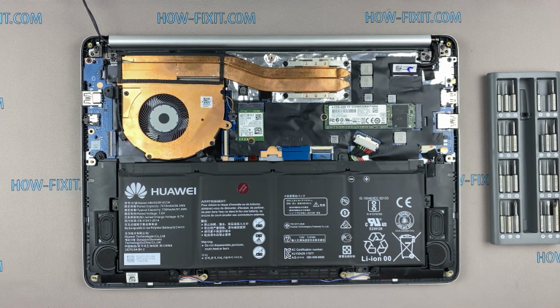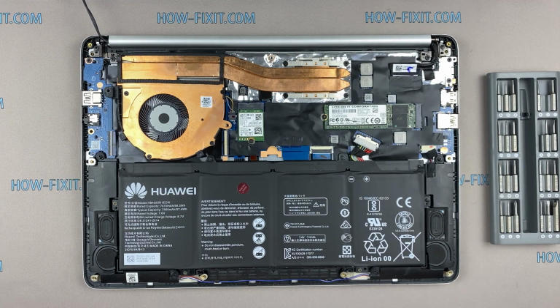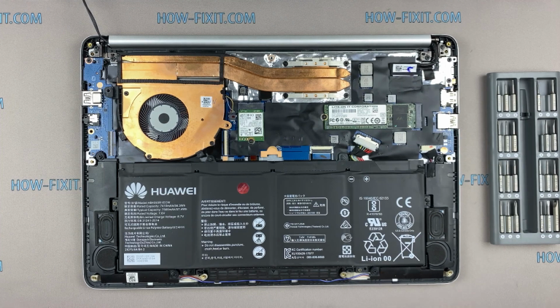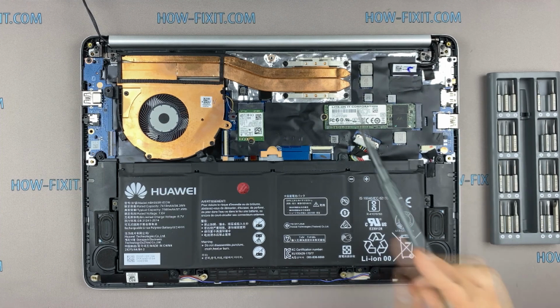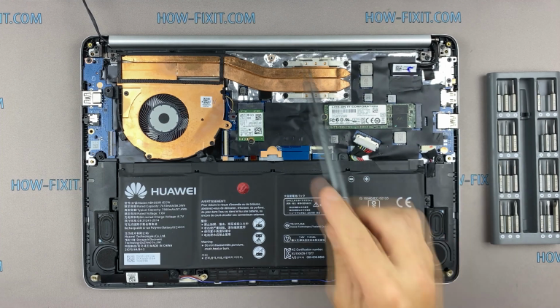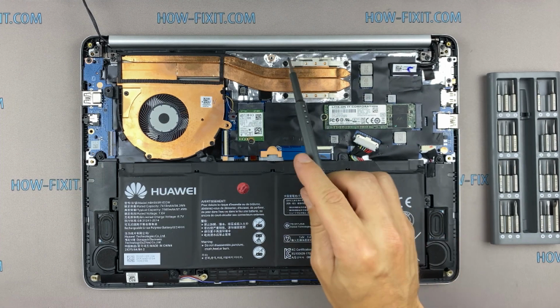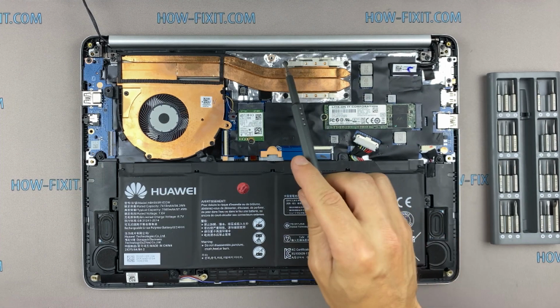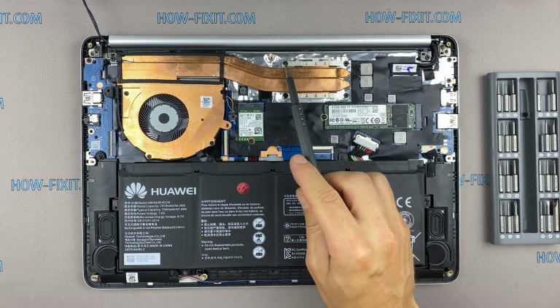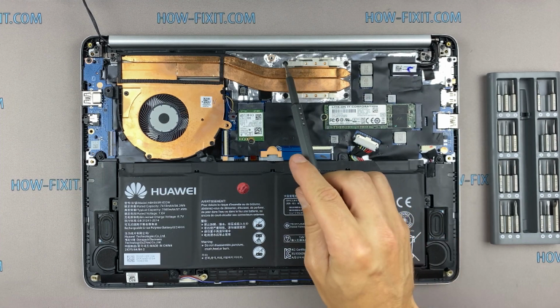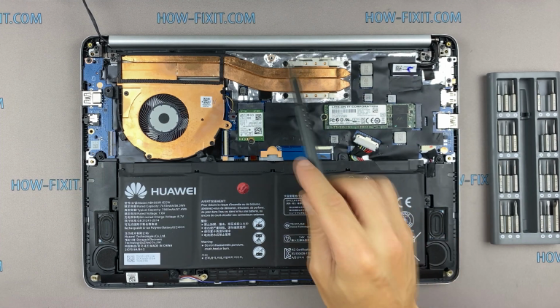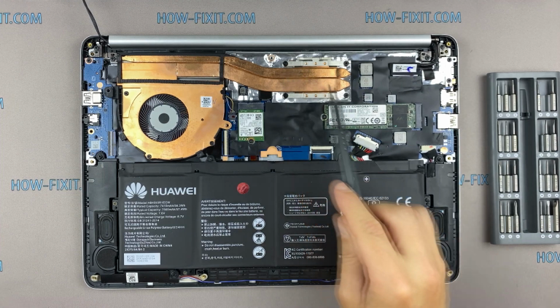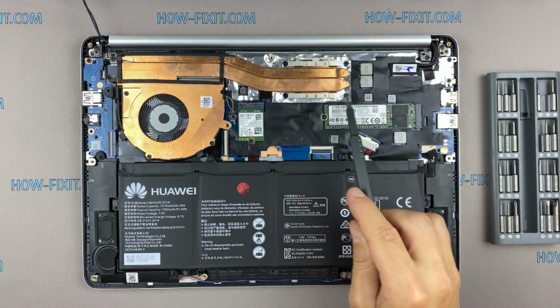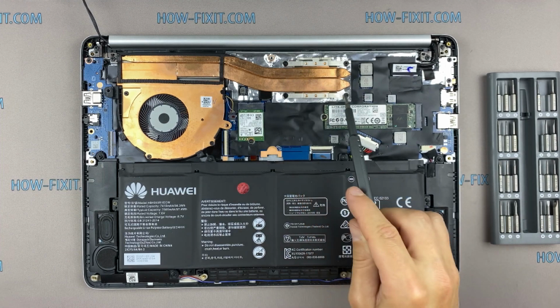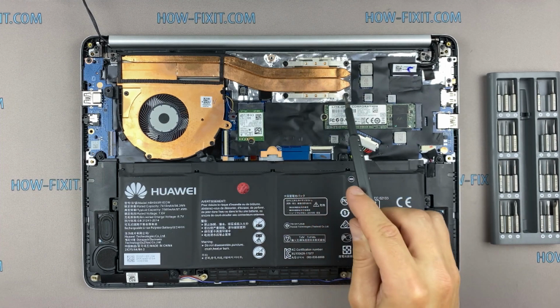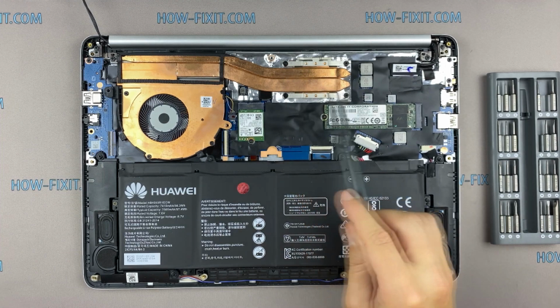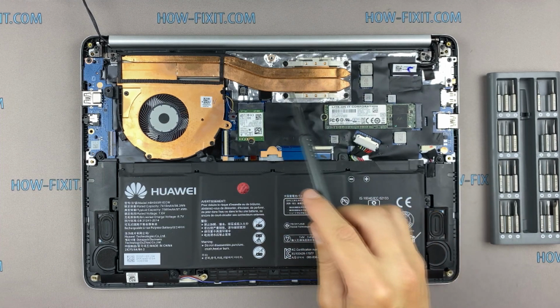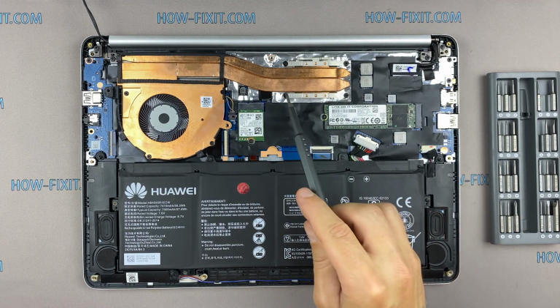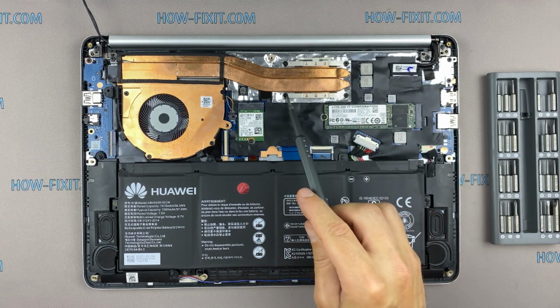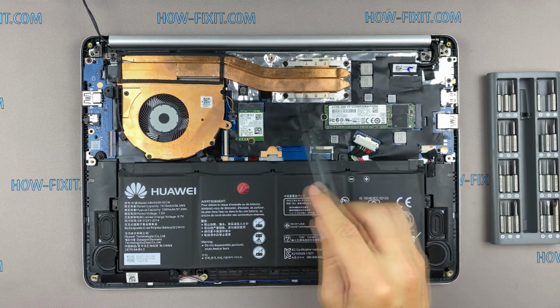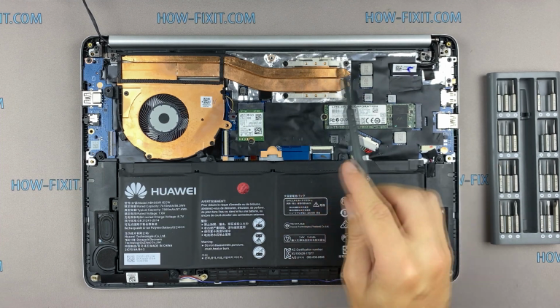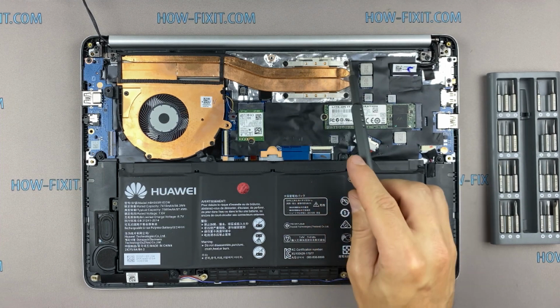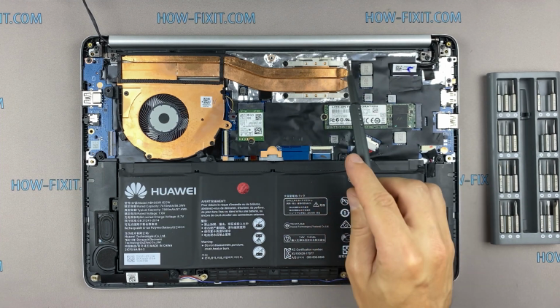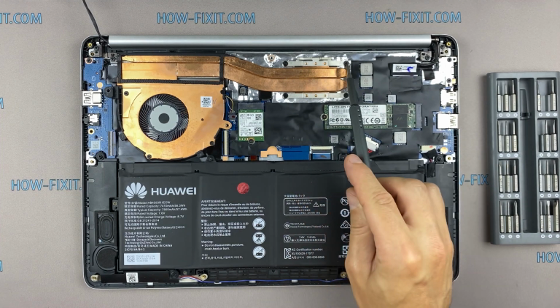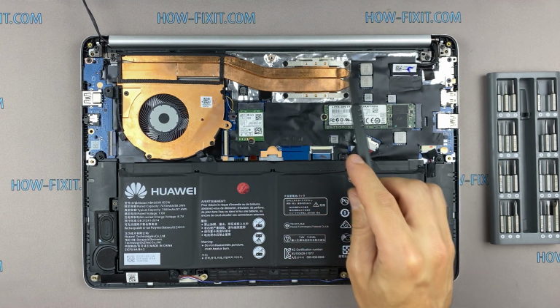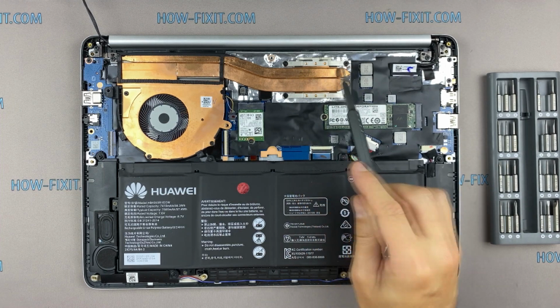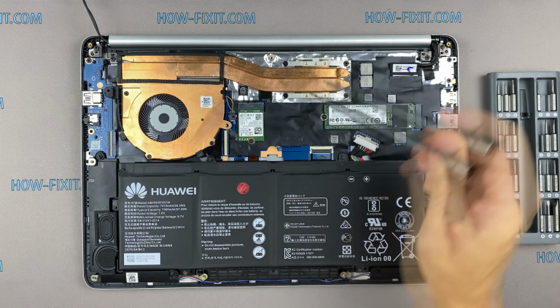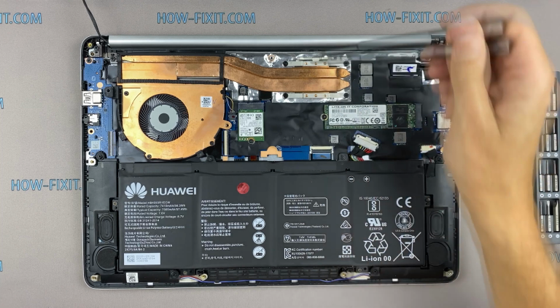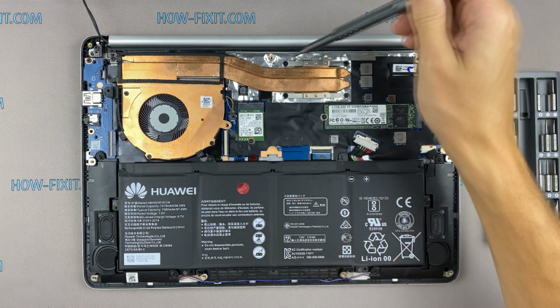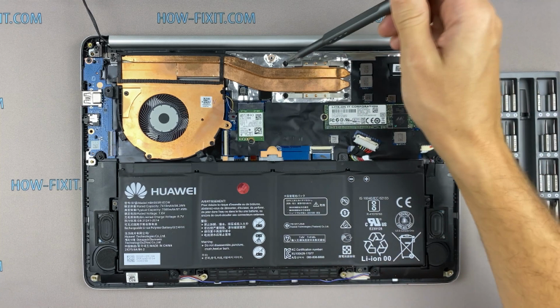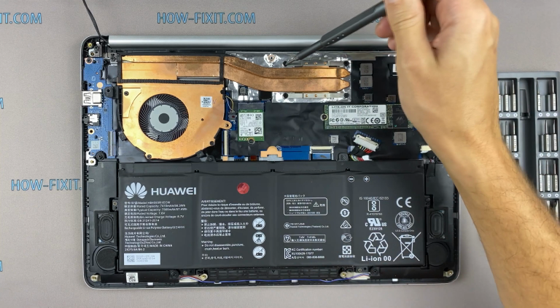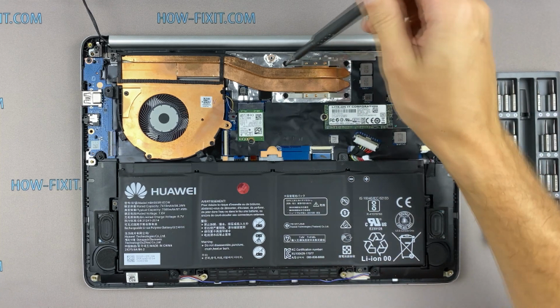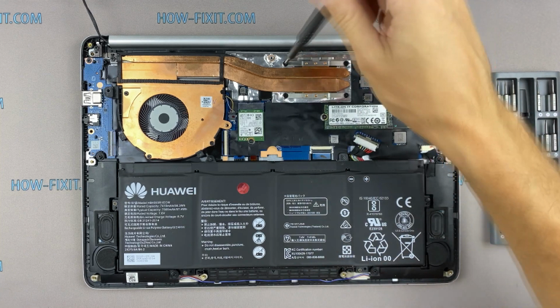Pay attention to the order of removing the screws. I recommend unscrewing in the indicated order.